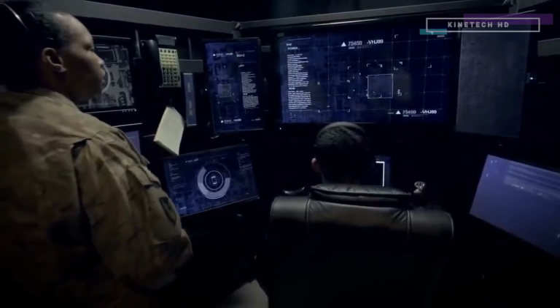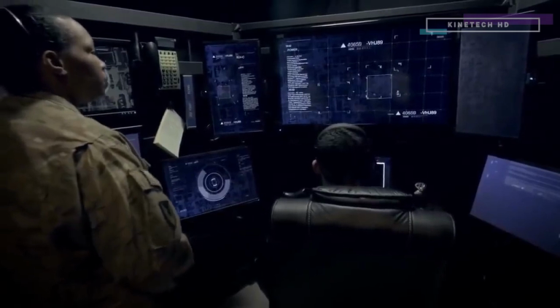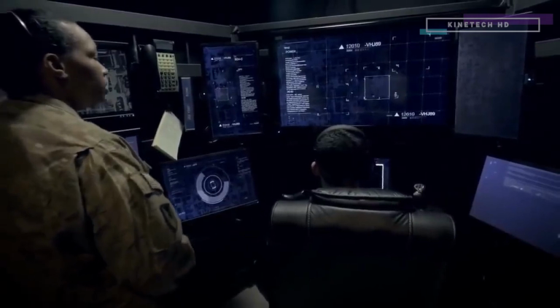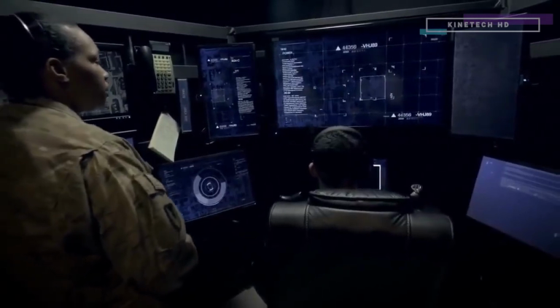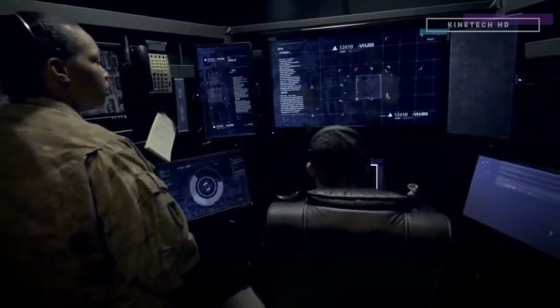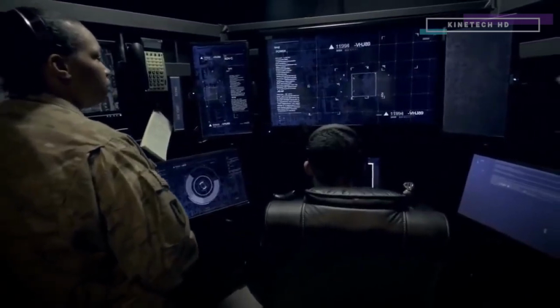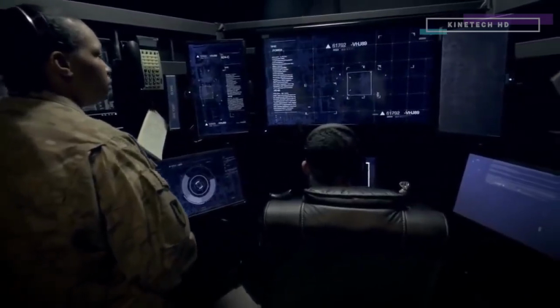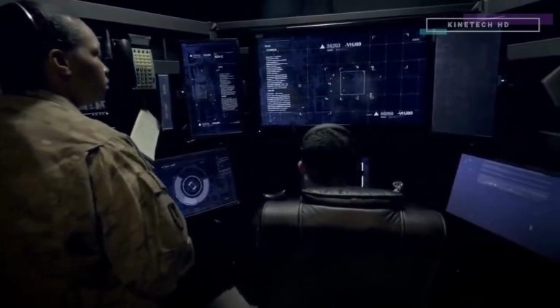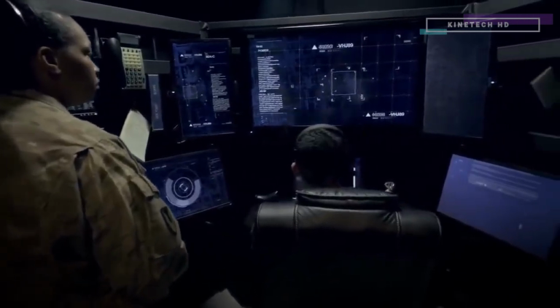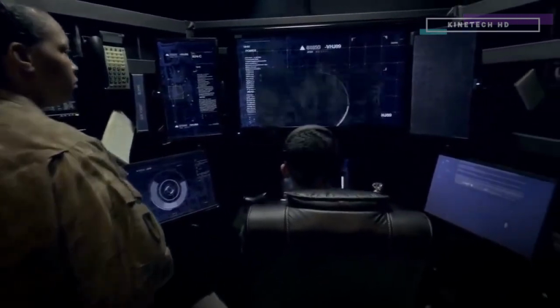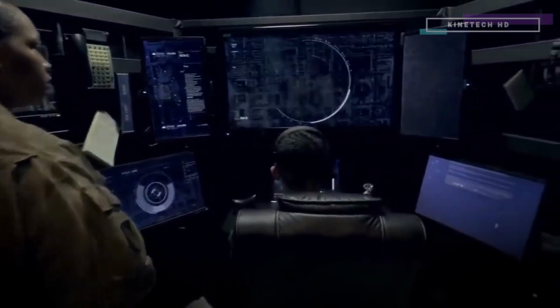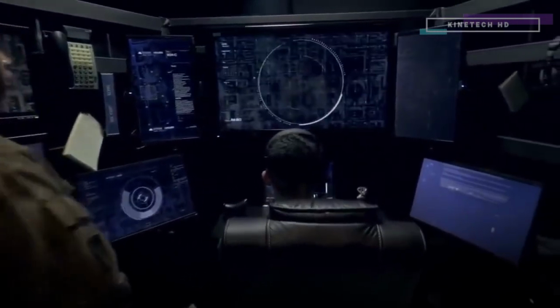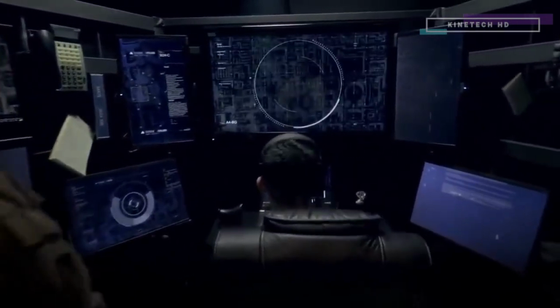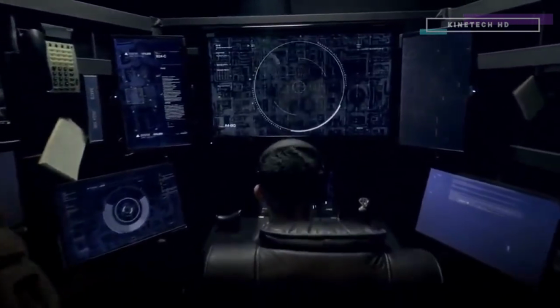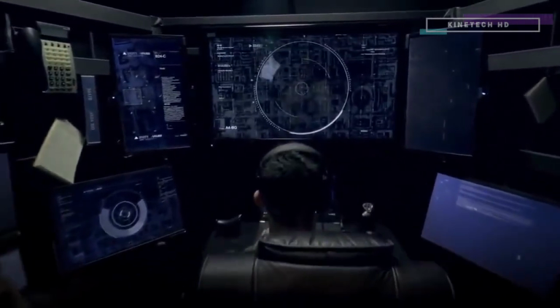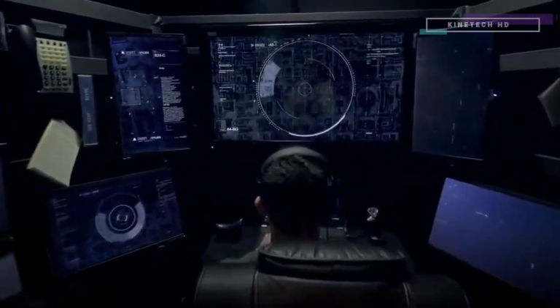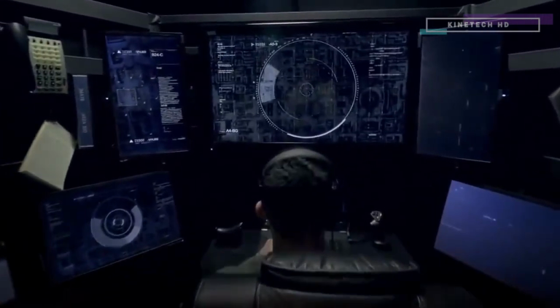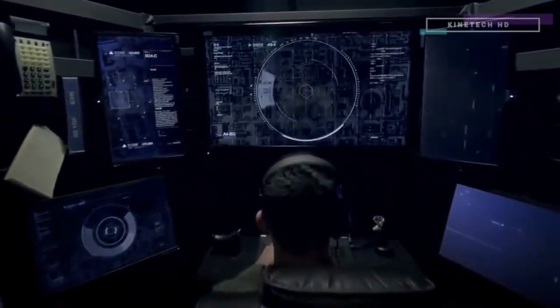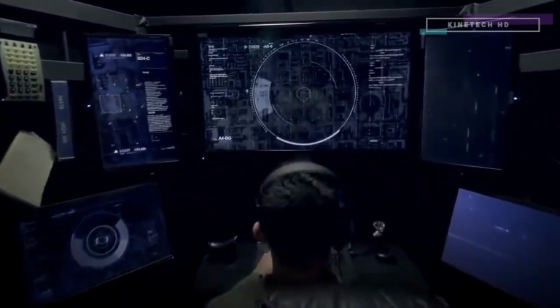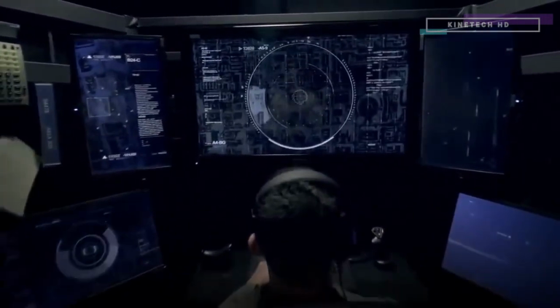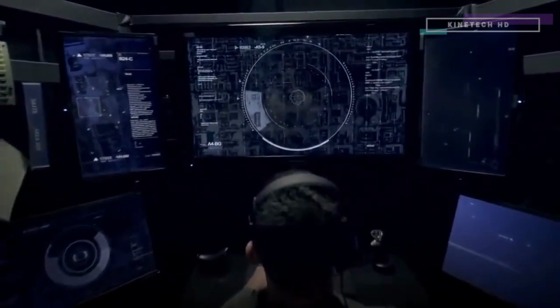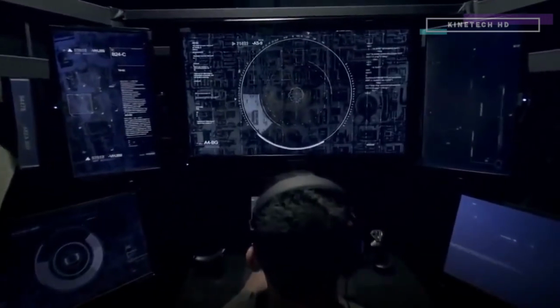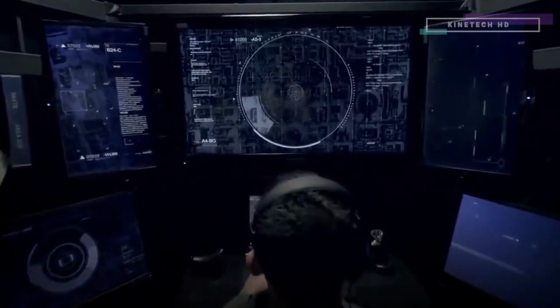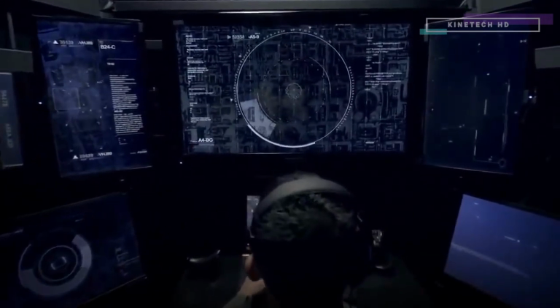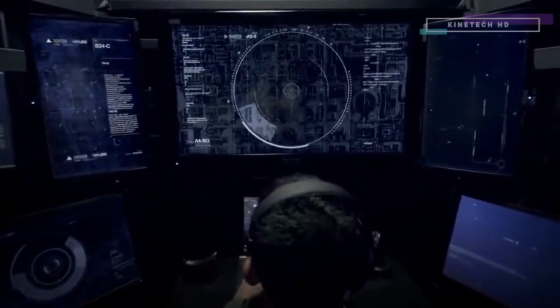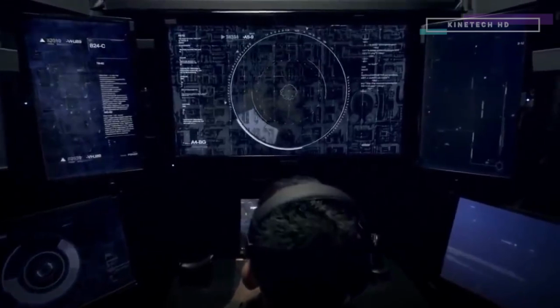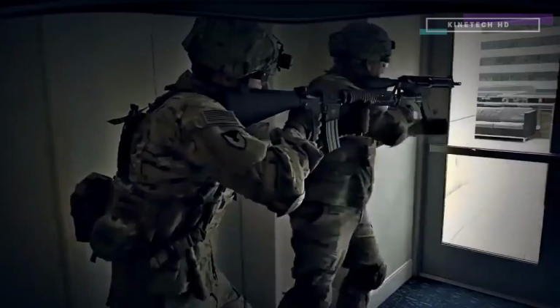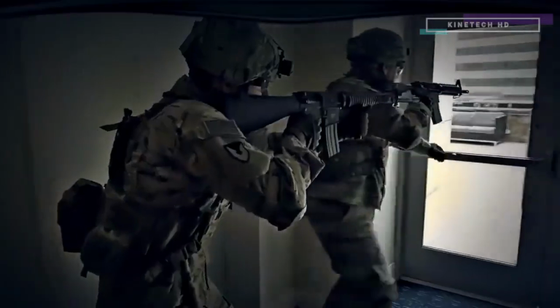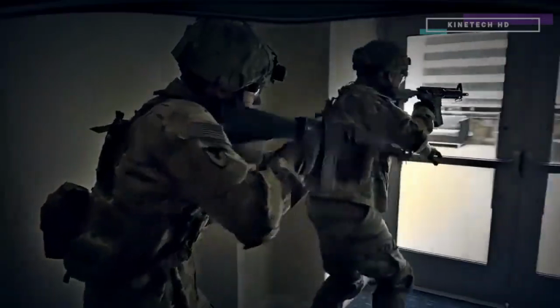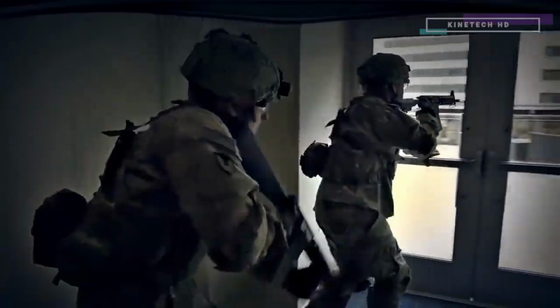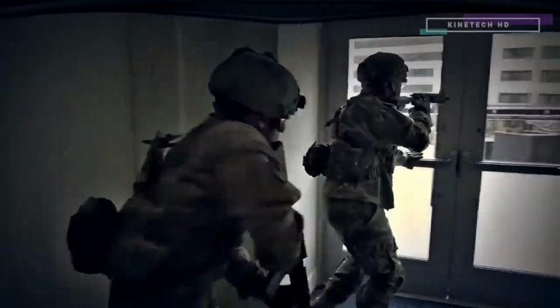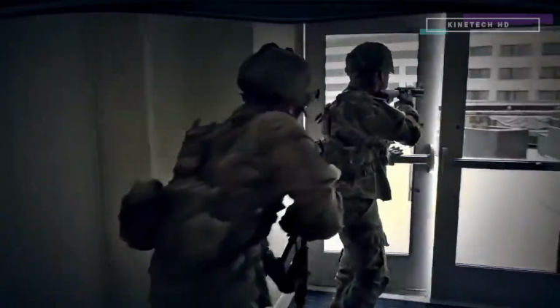Lieutenant, shut down all signals. Electronic countermeasures are active. Shutting down all signals, ma'am. Delta-1, your go.